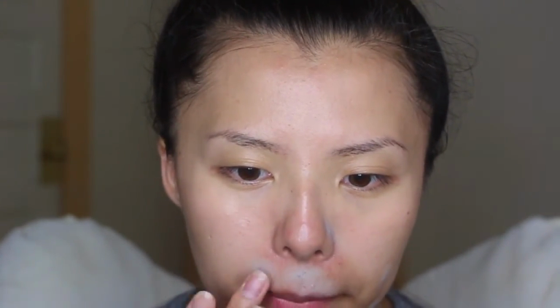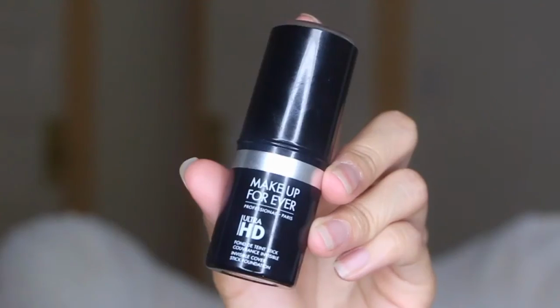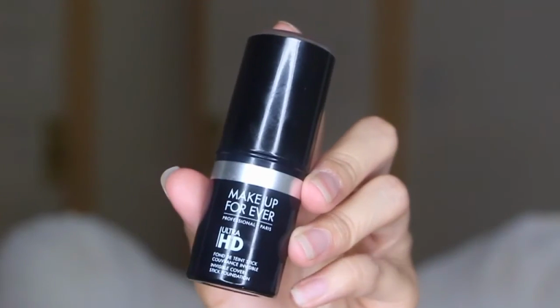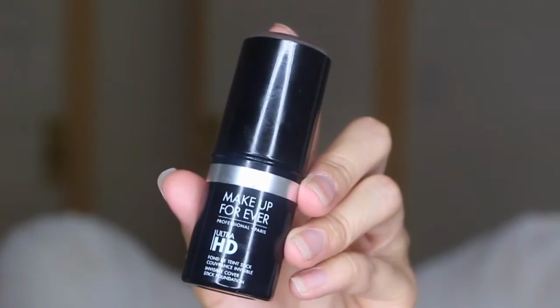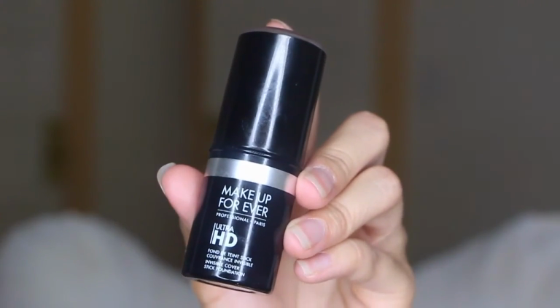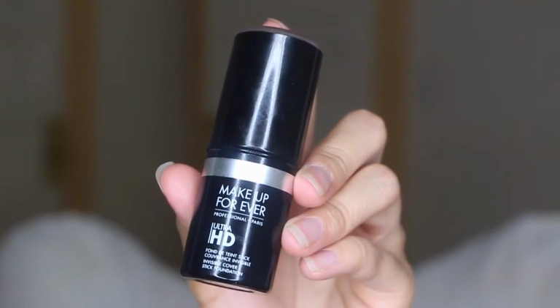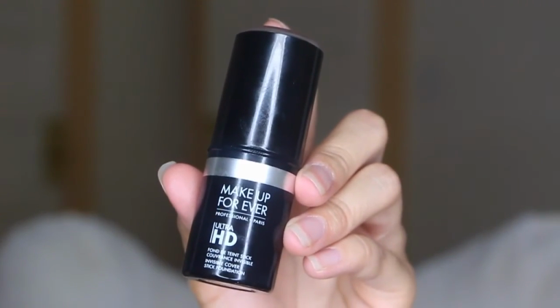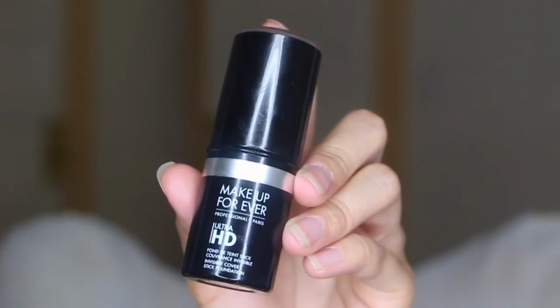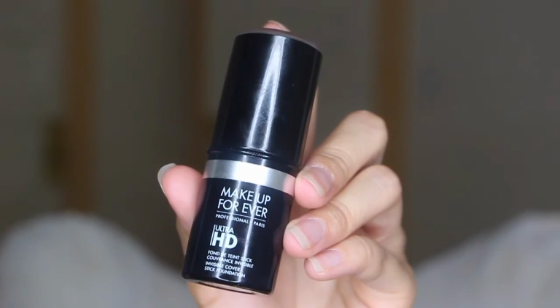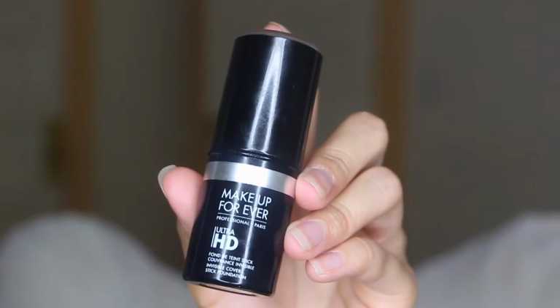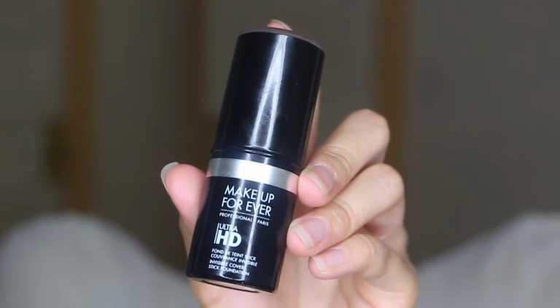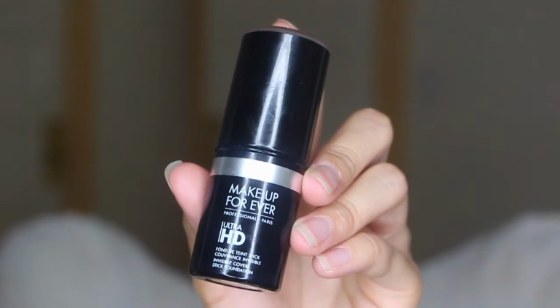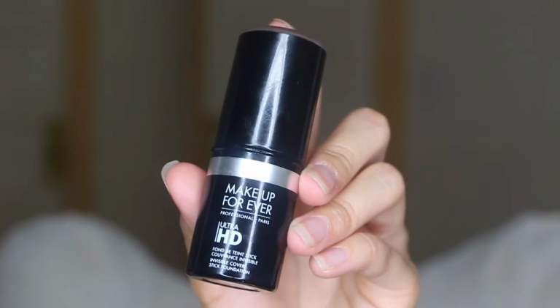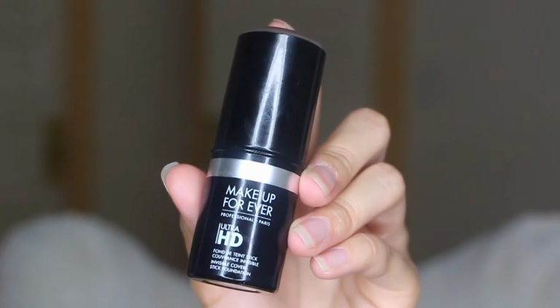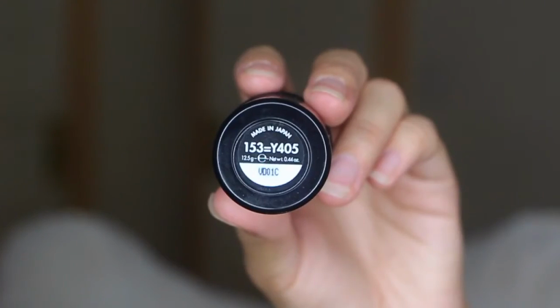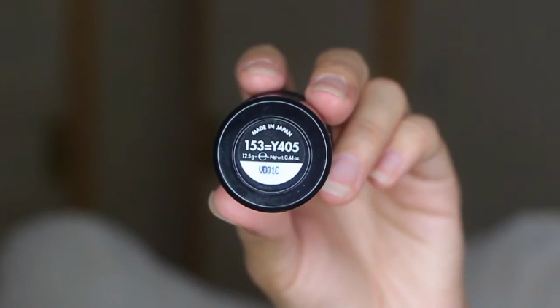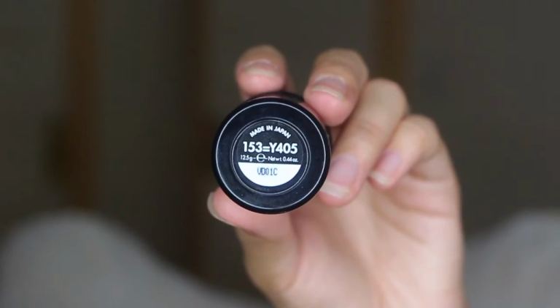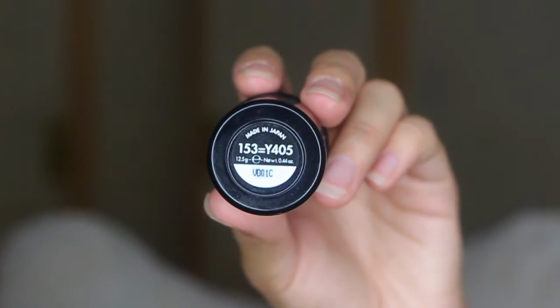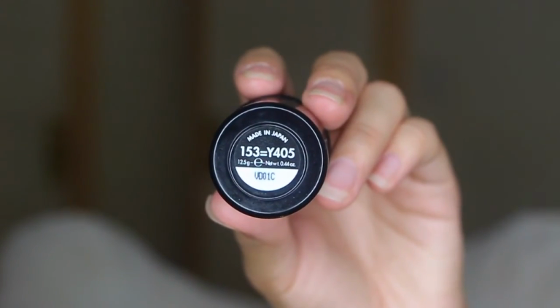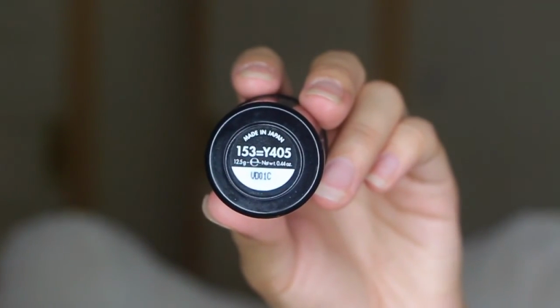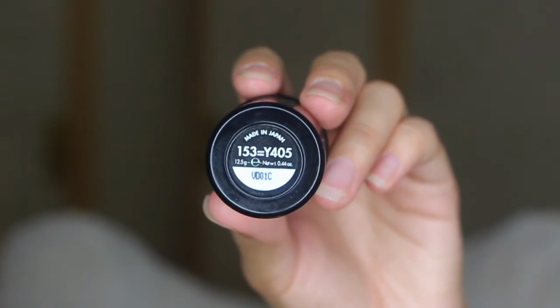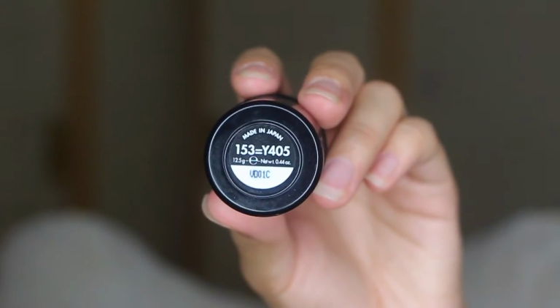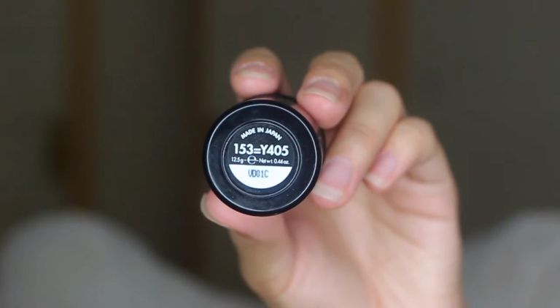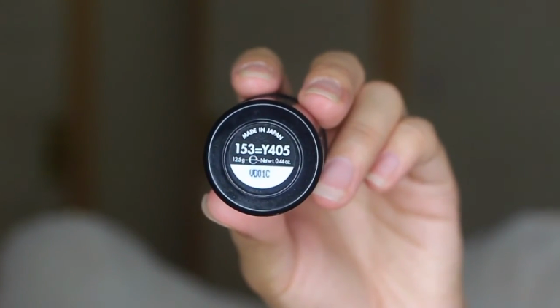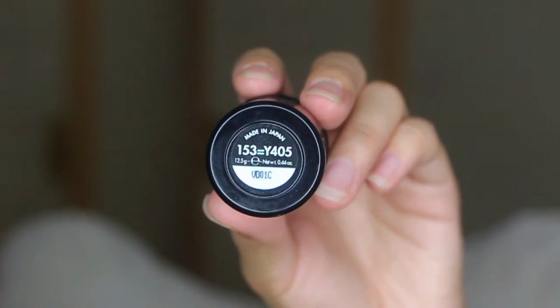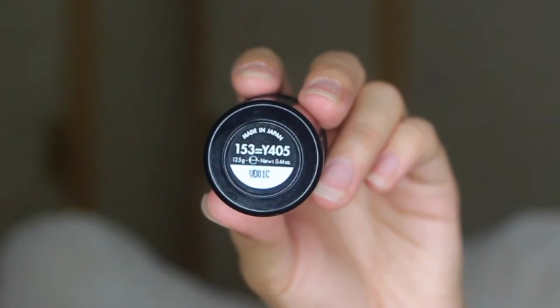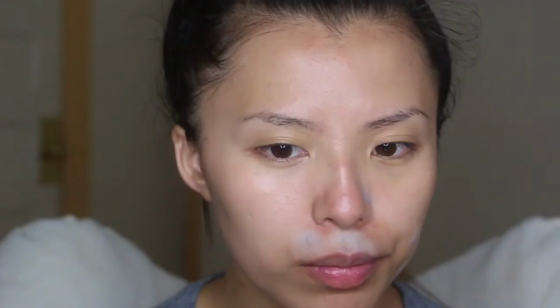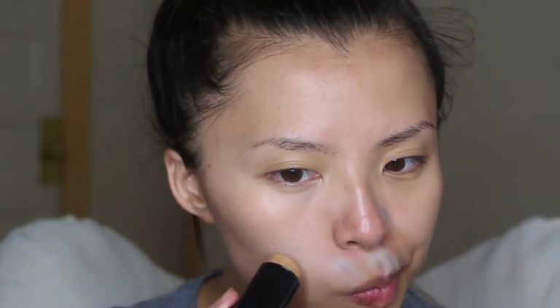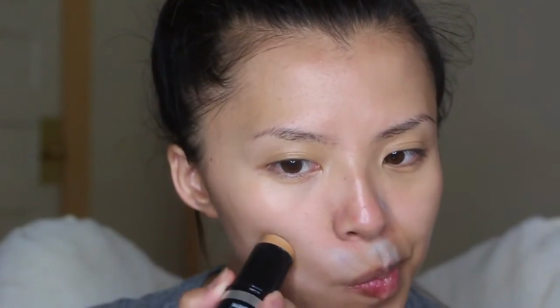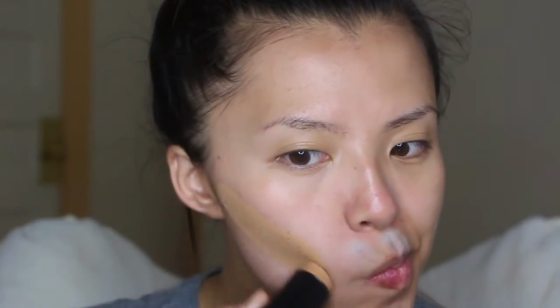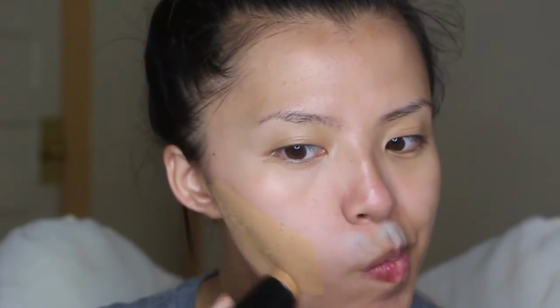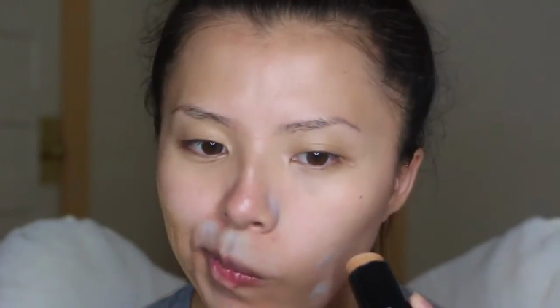And then for foundation, I'm going to be using Makeup Forever Ultra HD Stick in the shade 153 Y405.